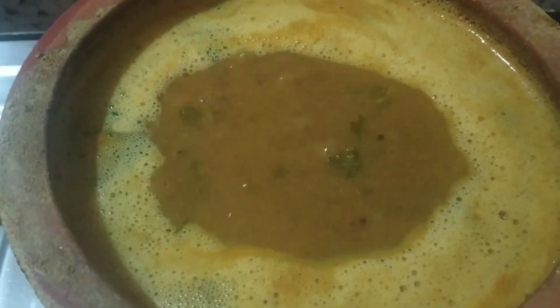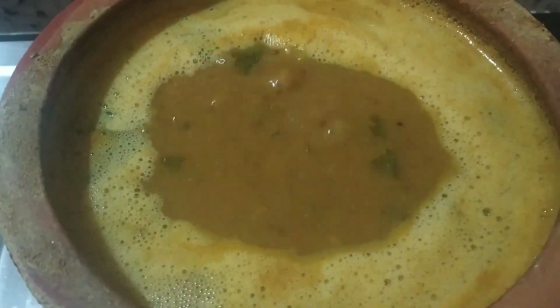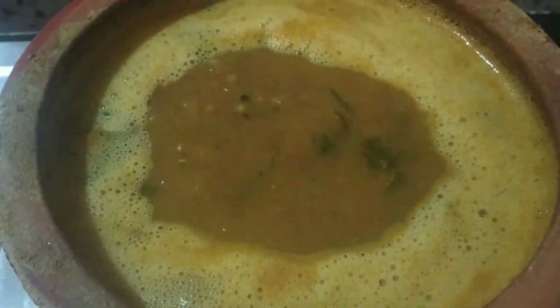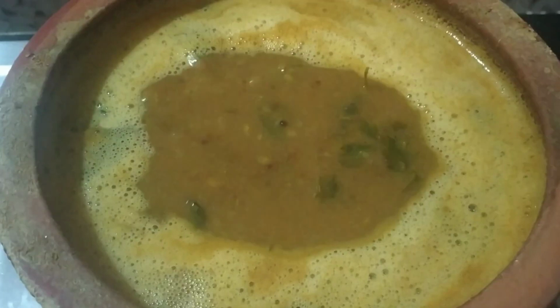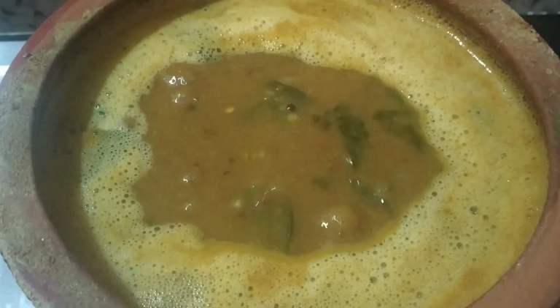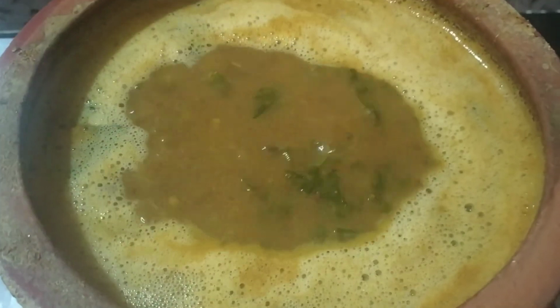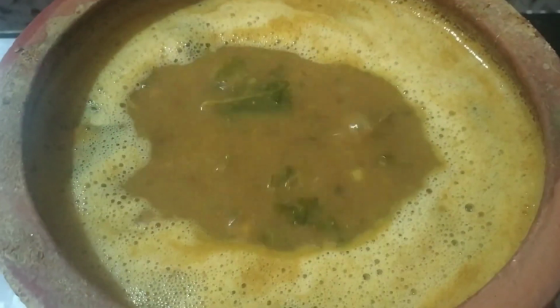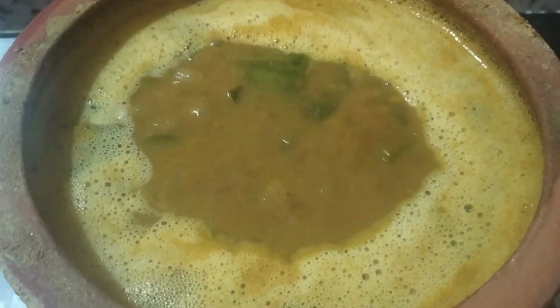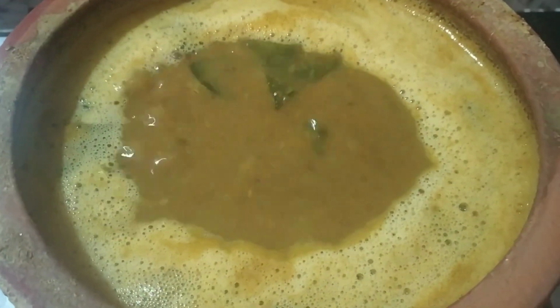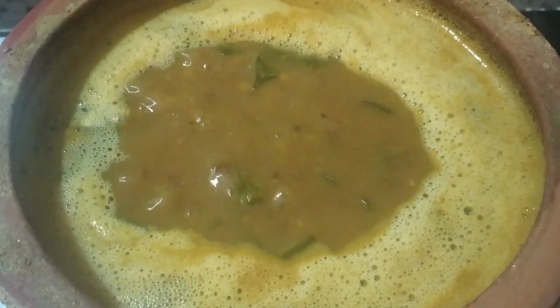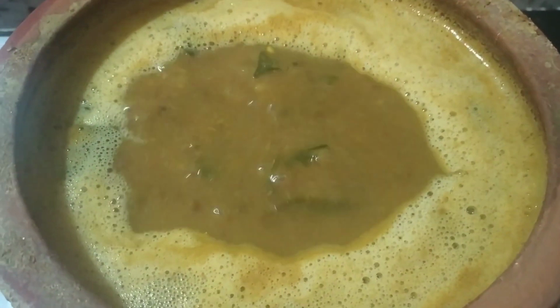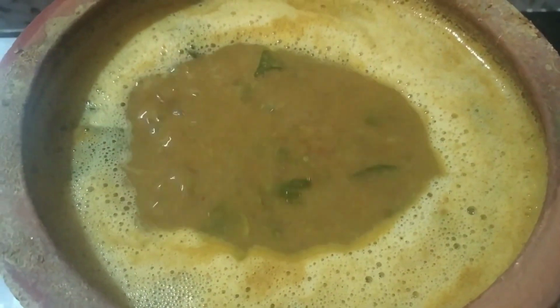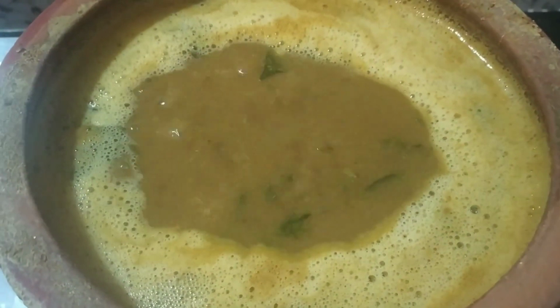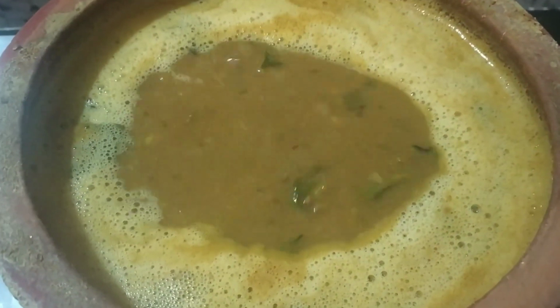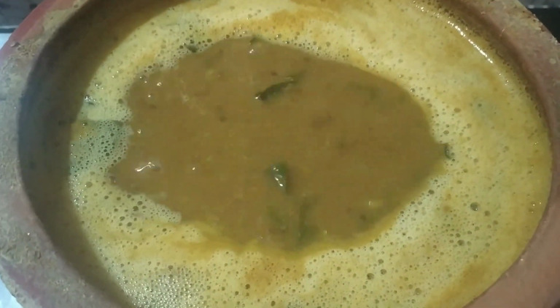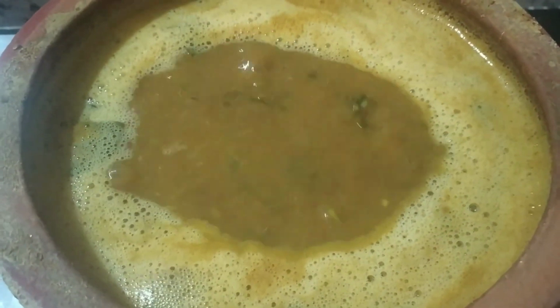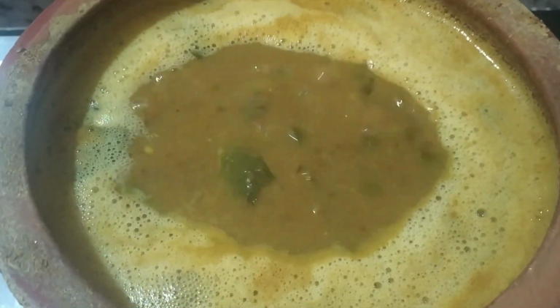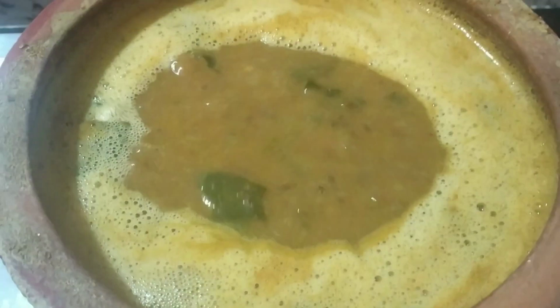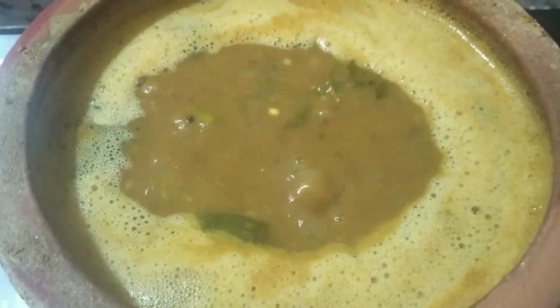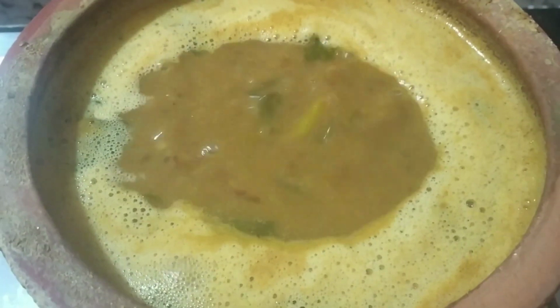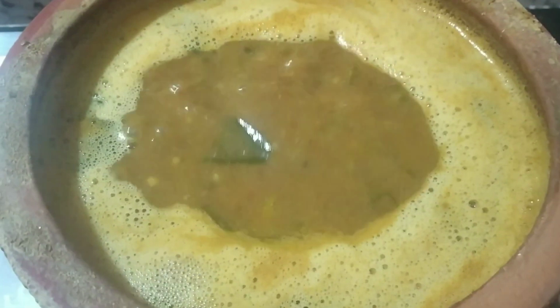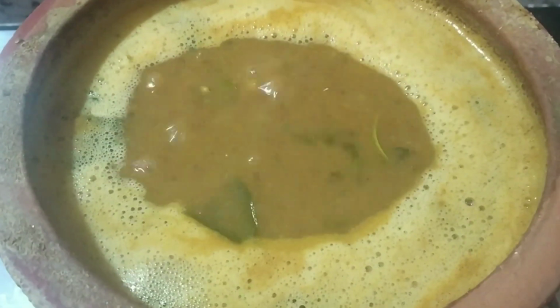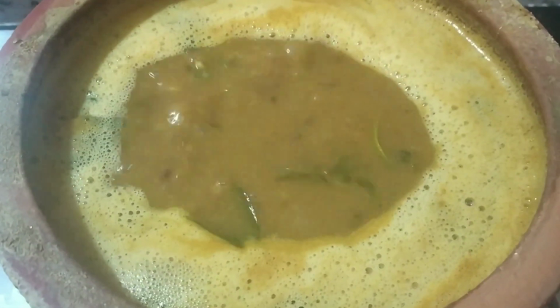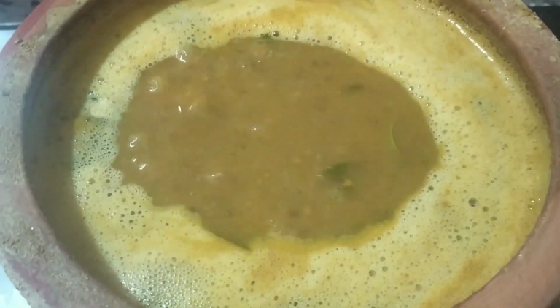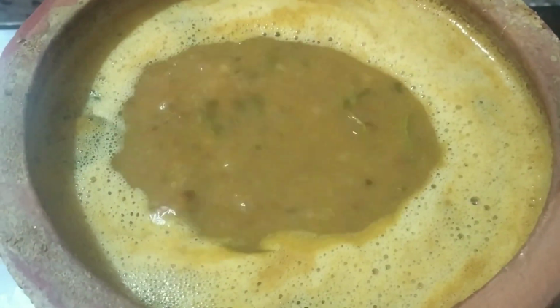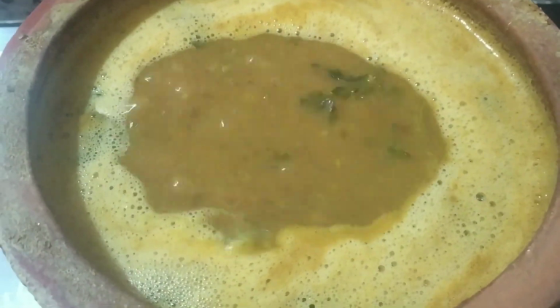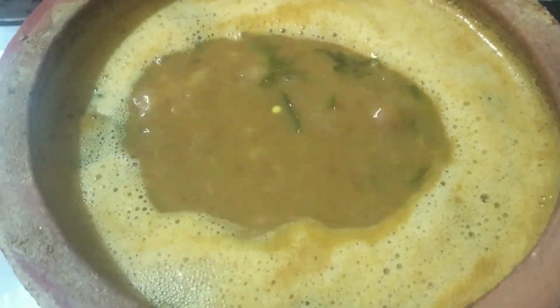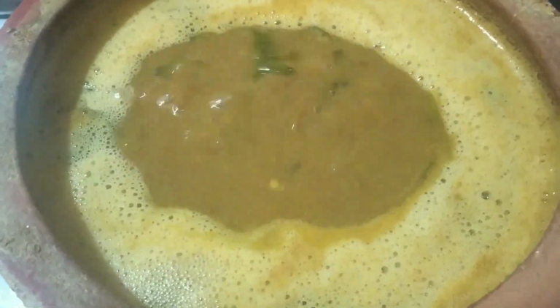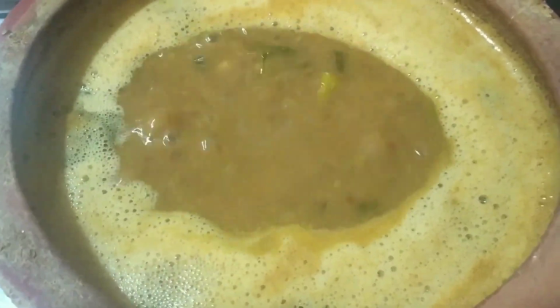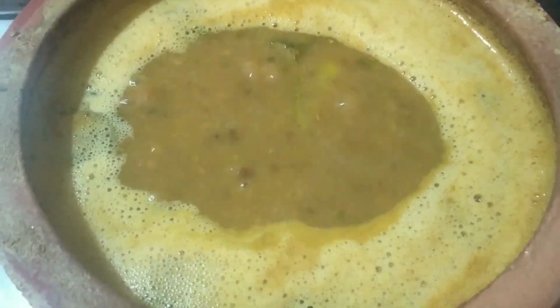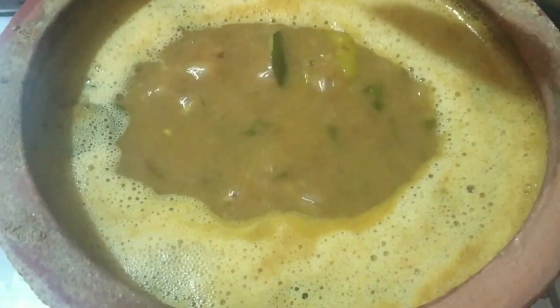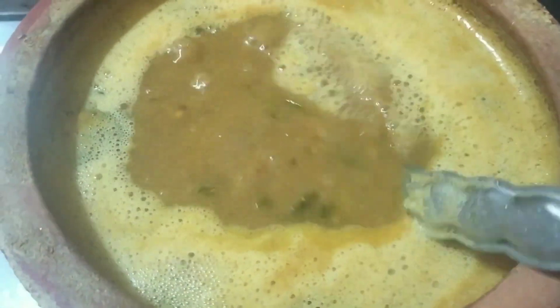Hello guys, welcome to Soji's Mall Kitchen. This day we will do some of our questions.